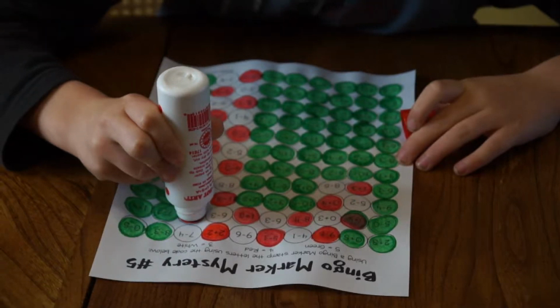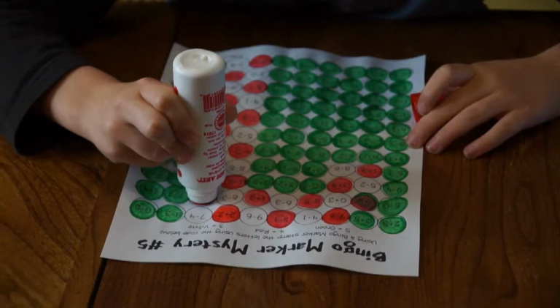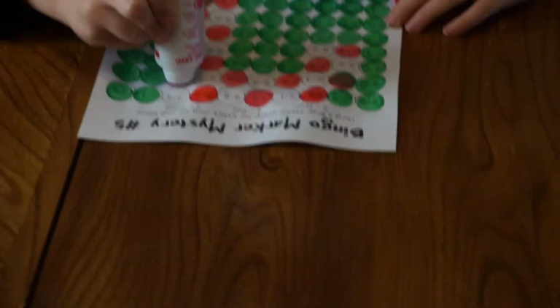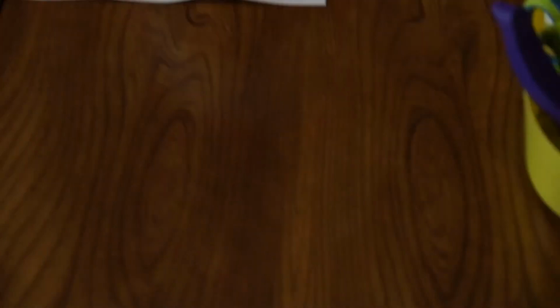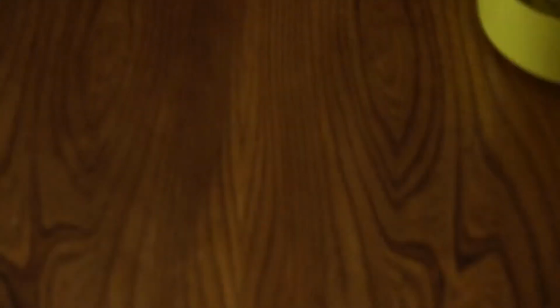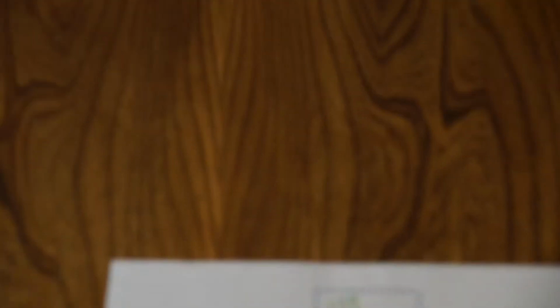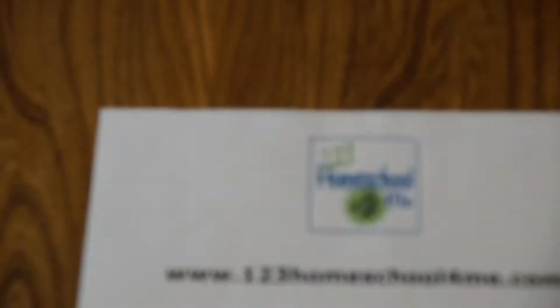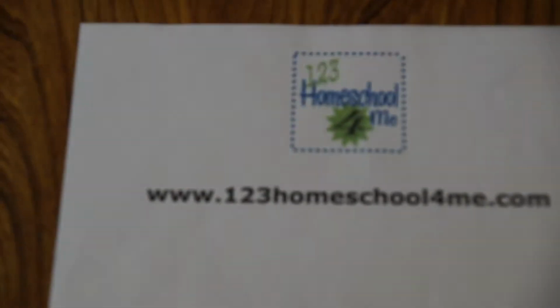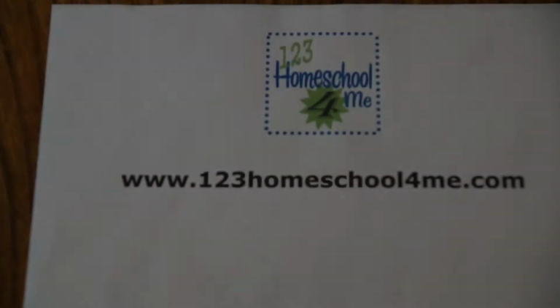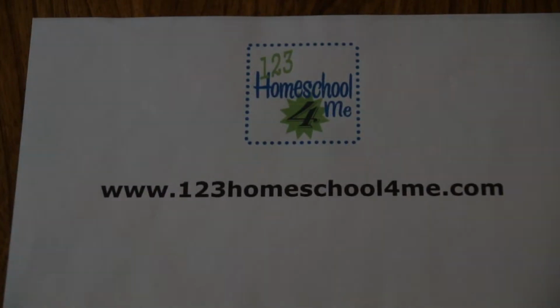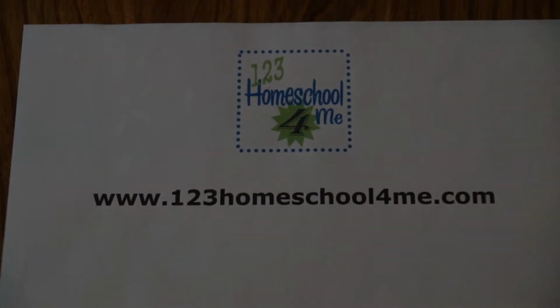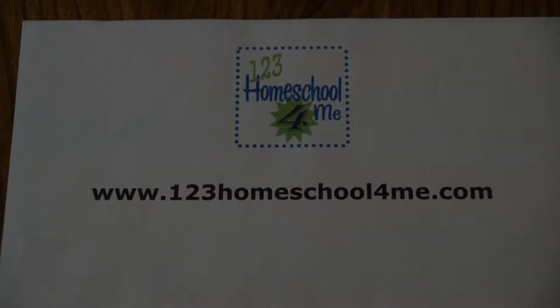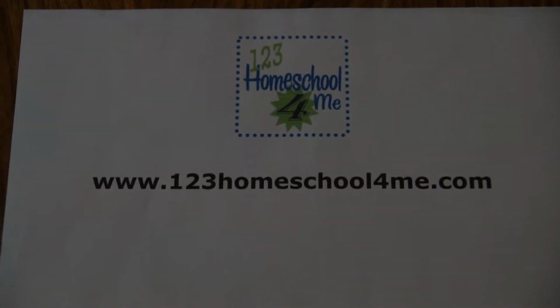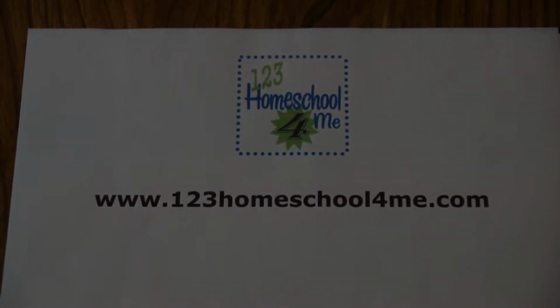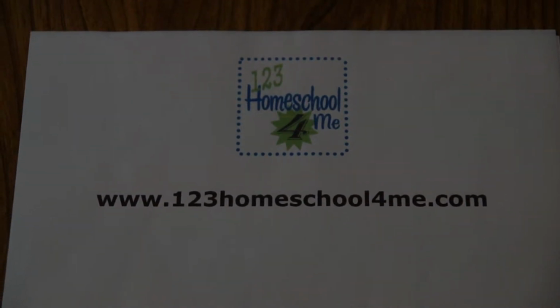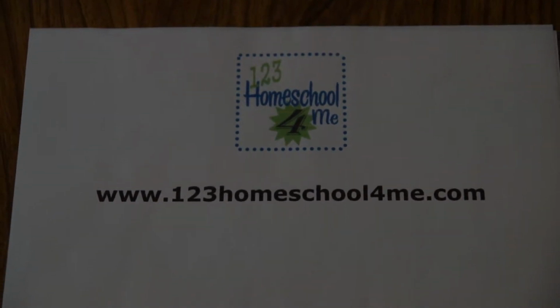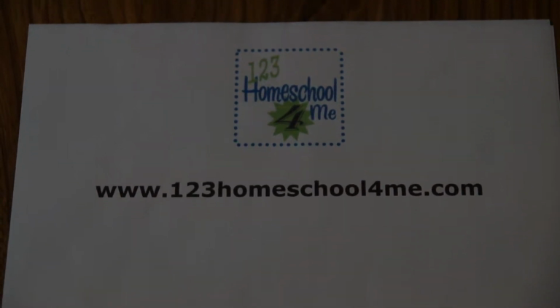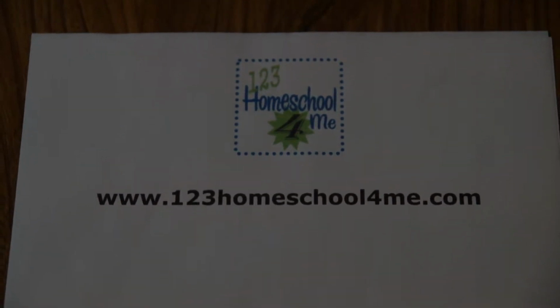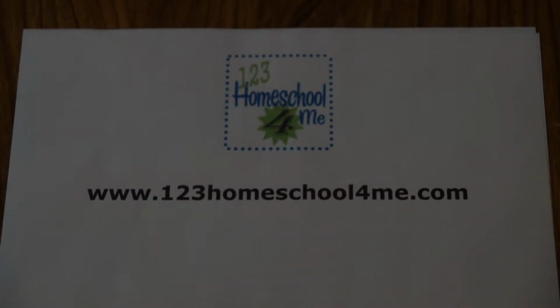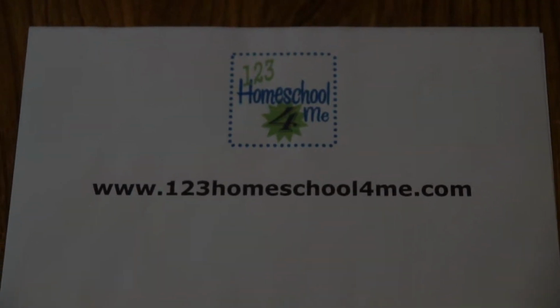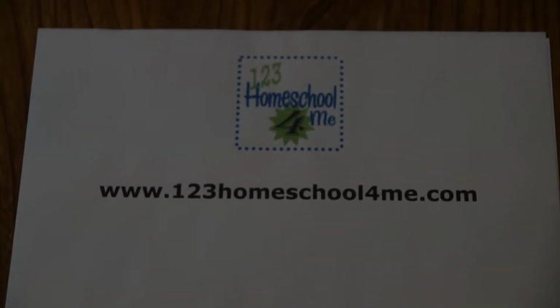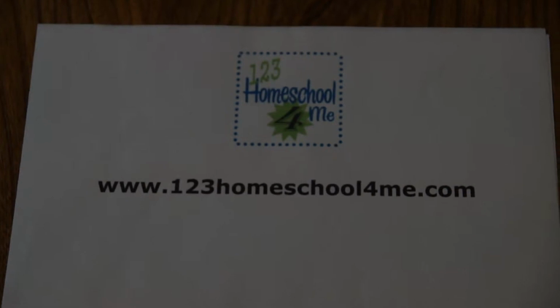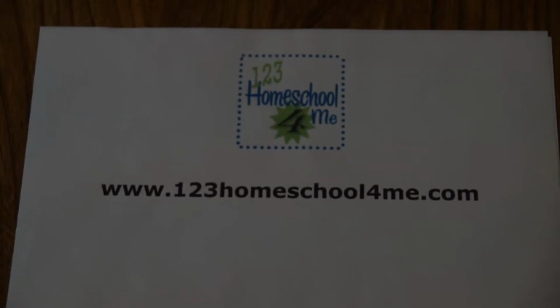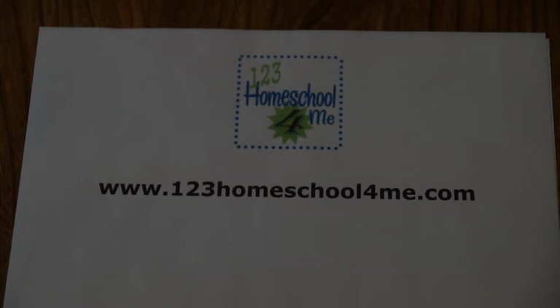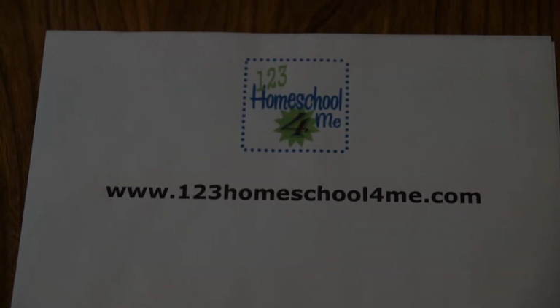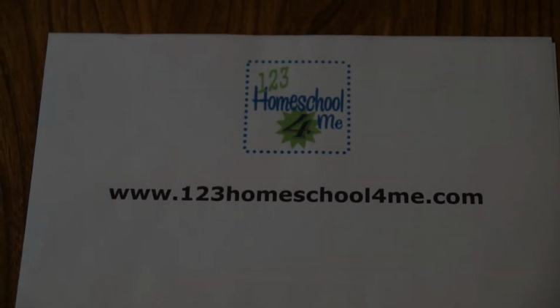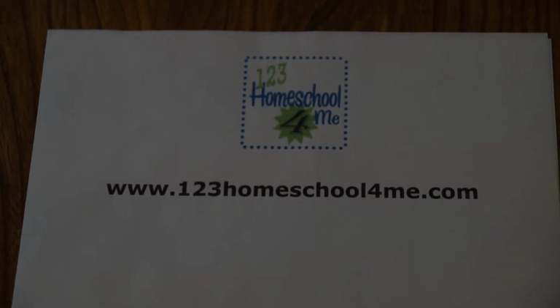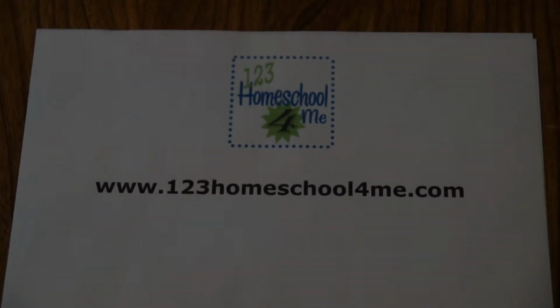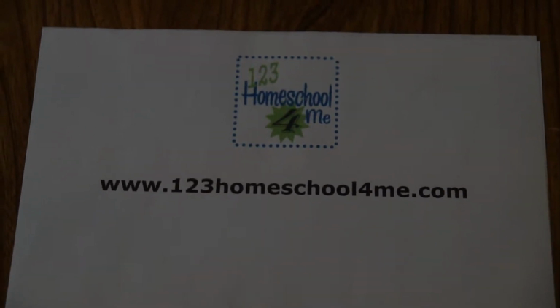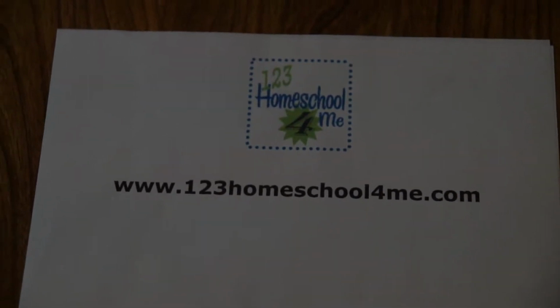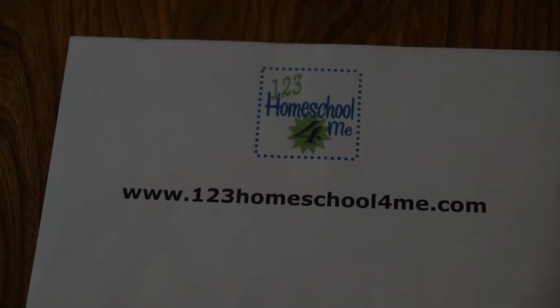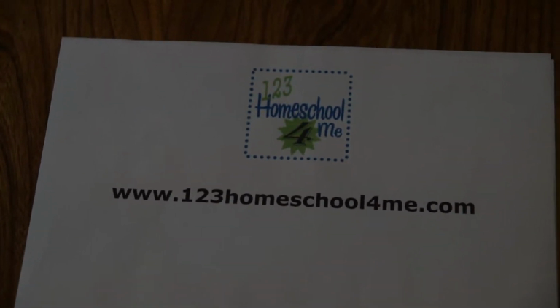Hi, this is Beth from 123homeschool4me.com and I'm sharing another free resource to make learning fun for kids.